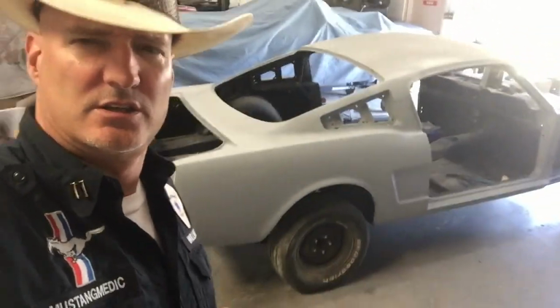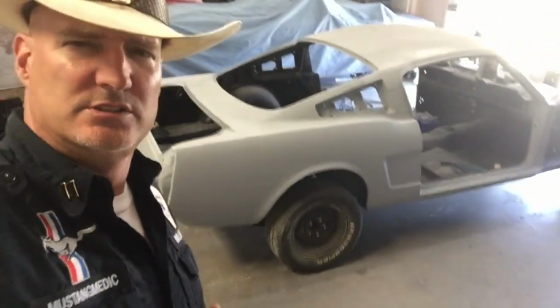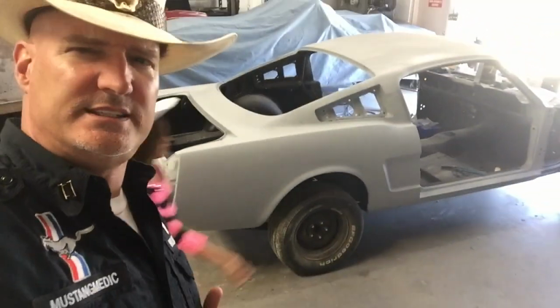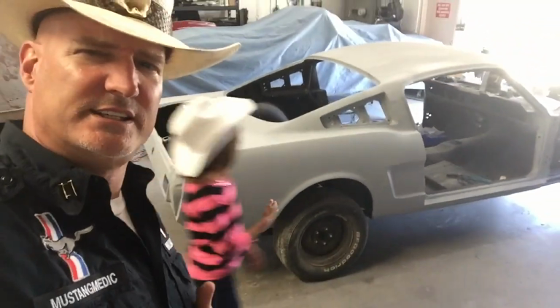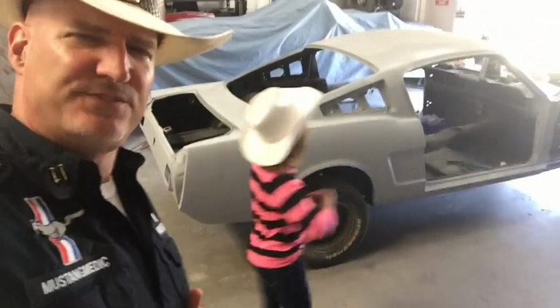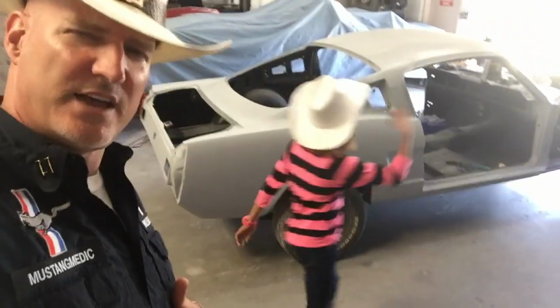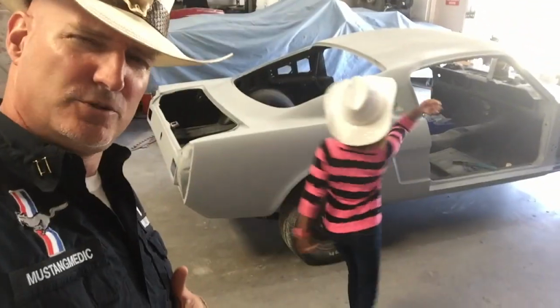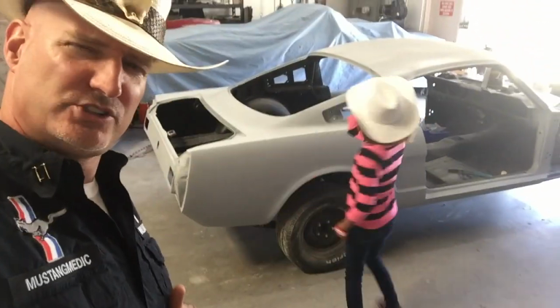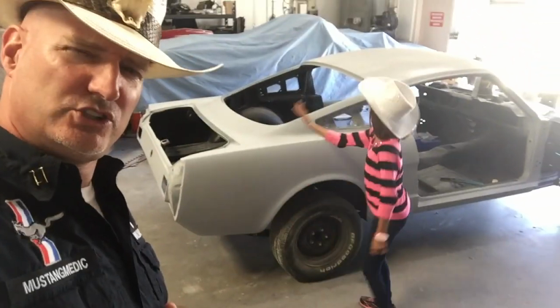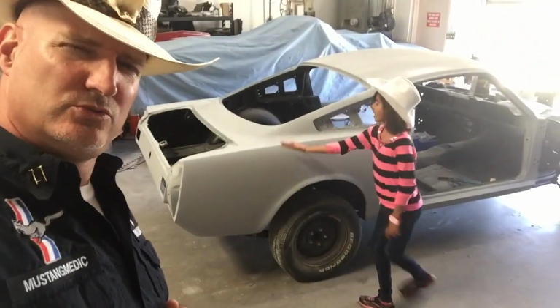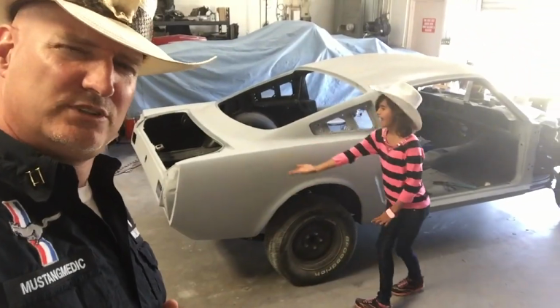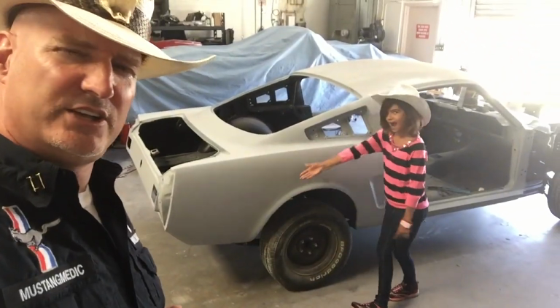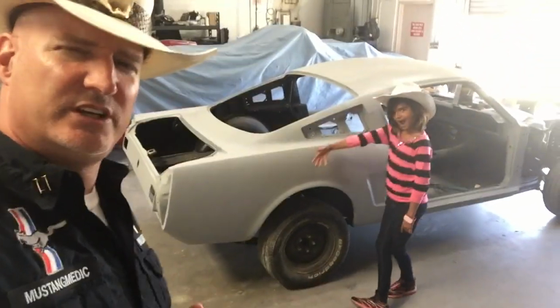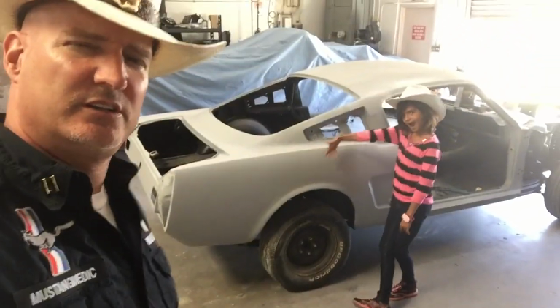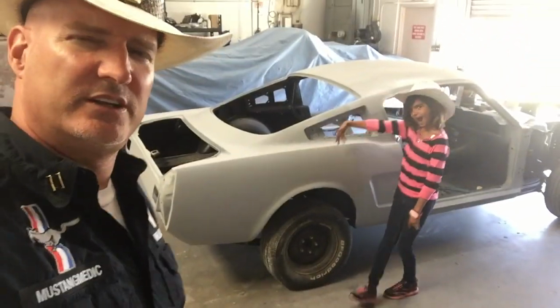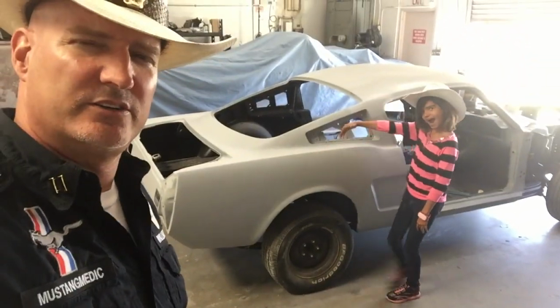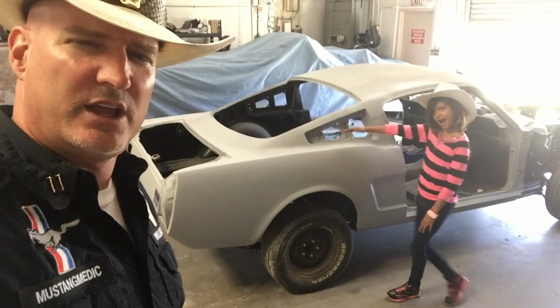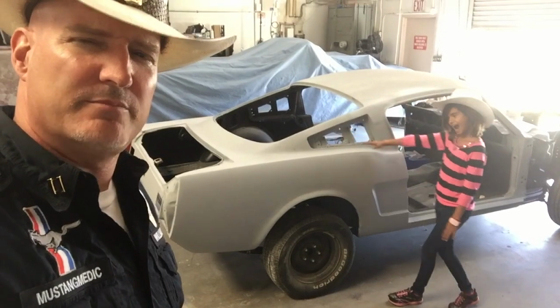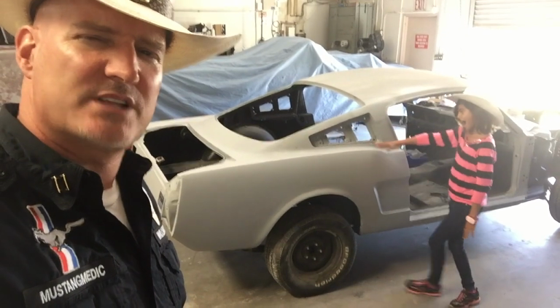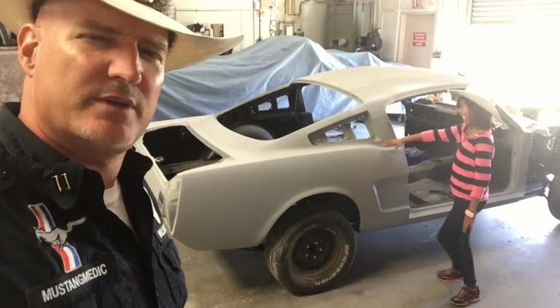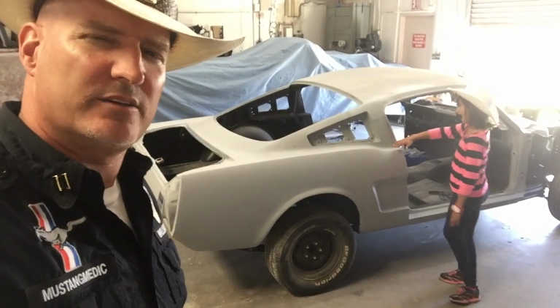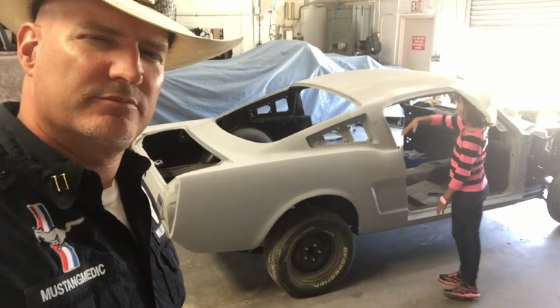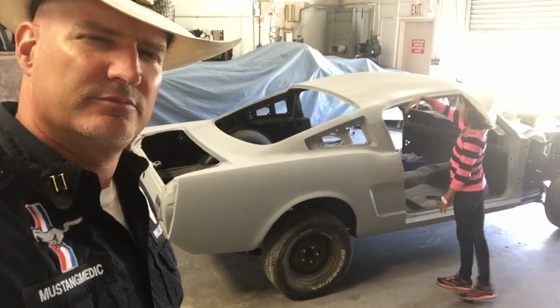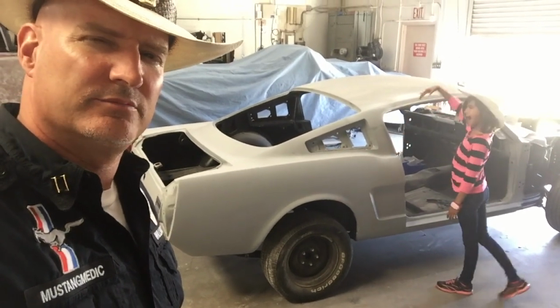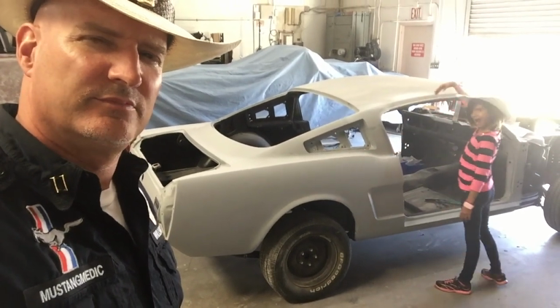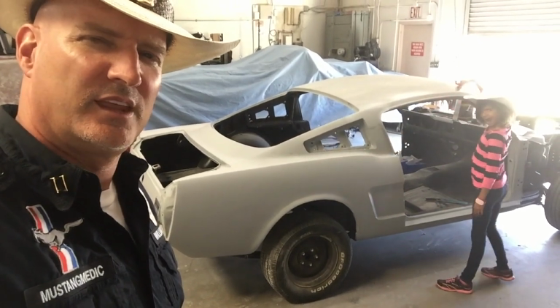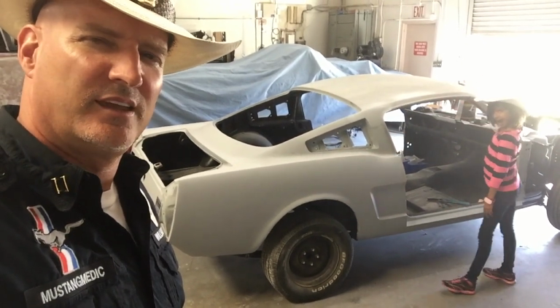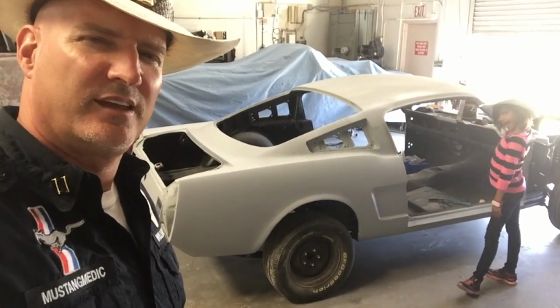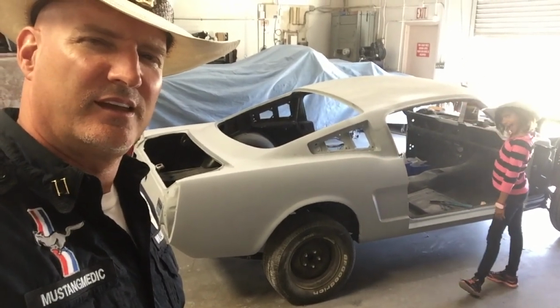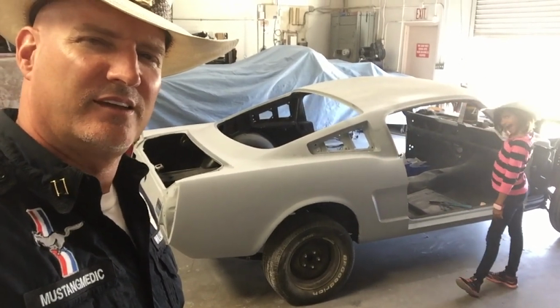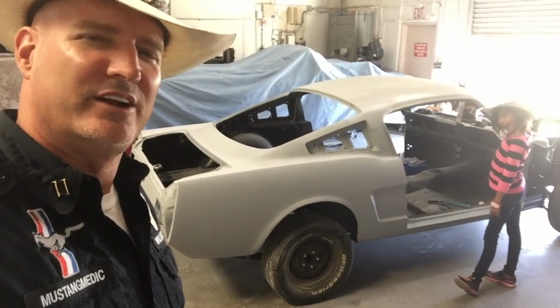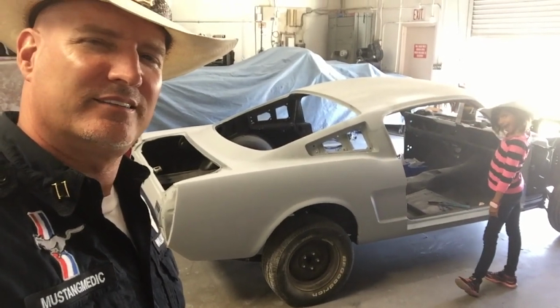Sandra's 1965 two-plus-two getting her done right at Mustang Medic. Very nice.